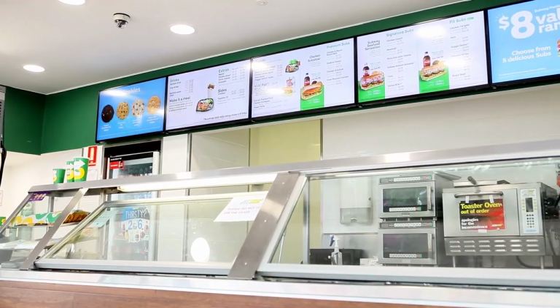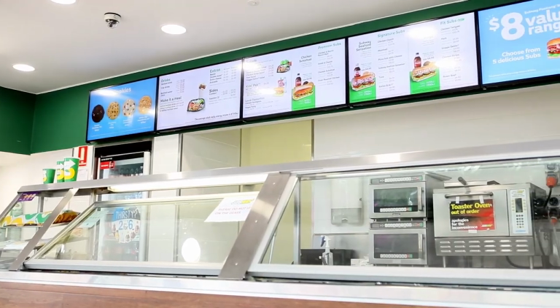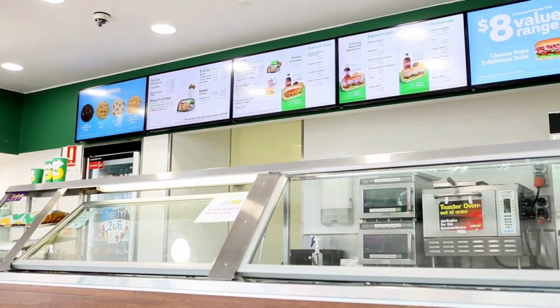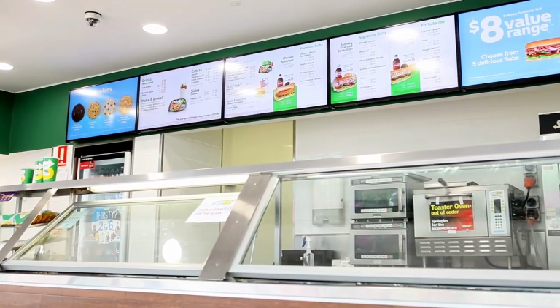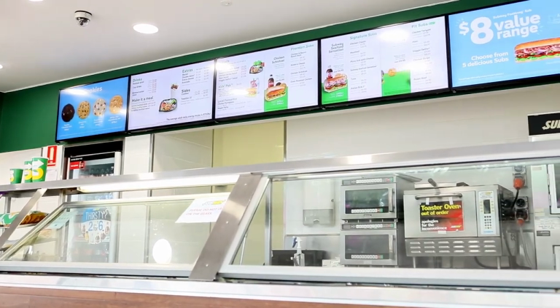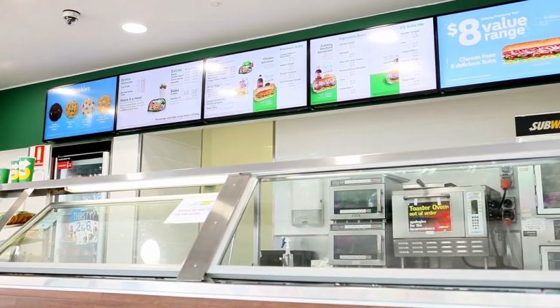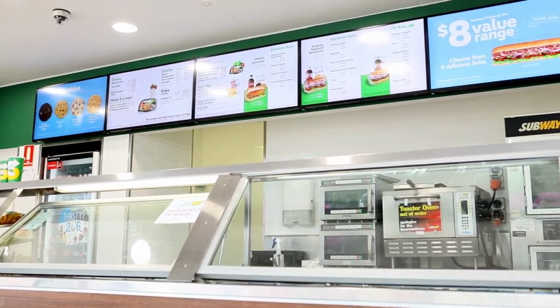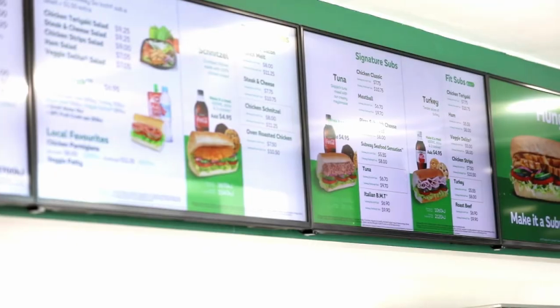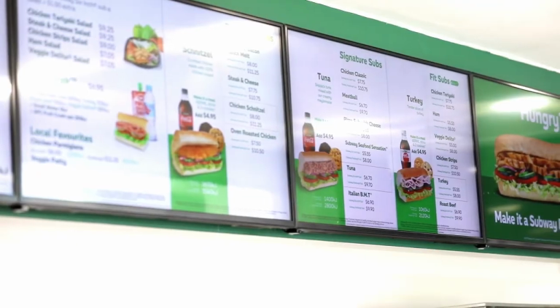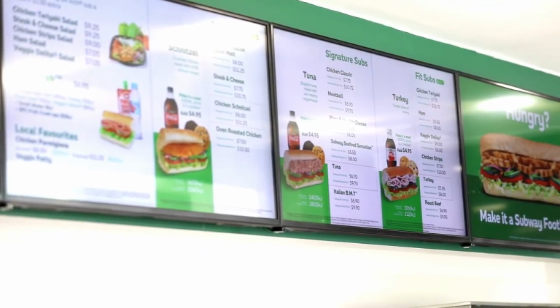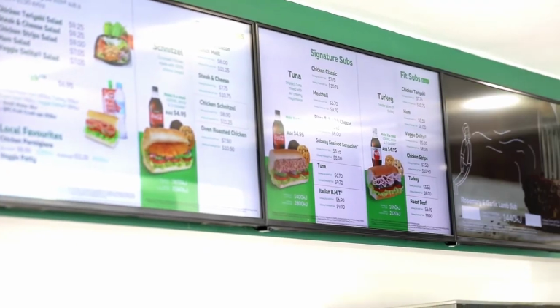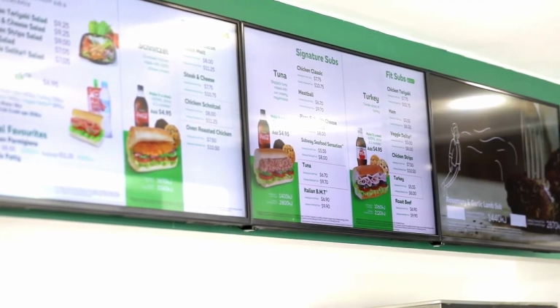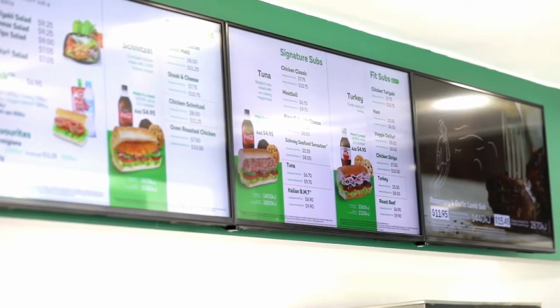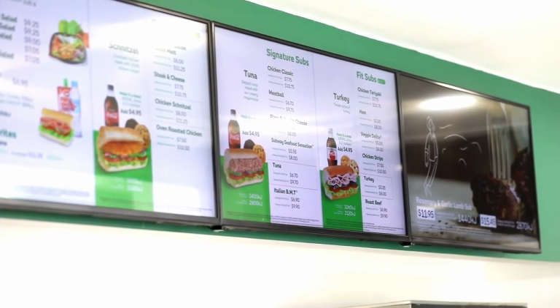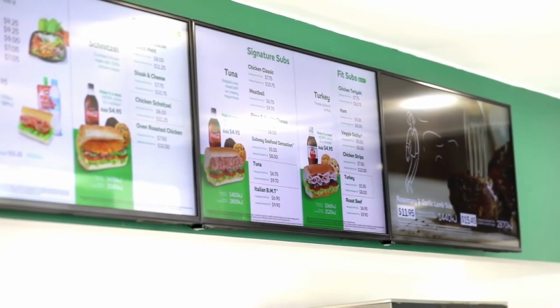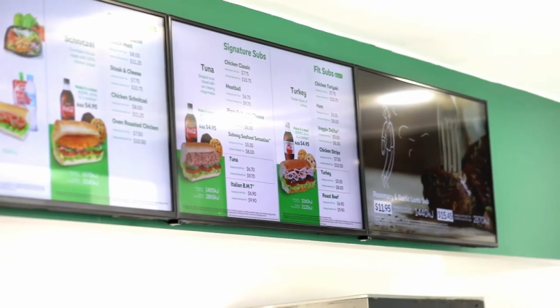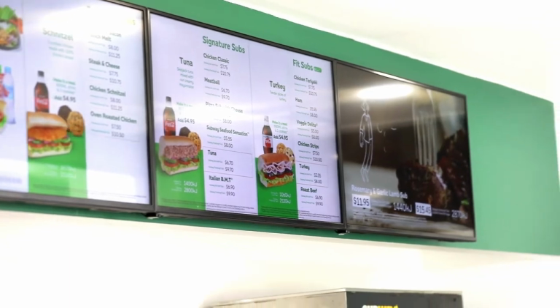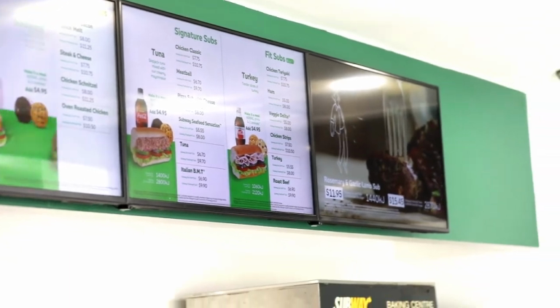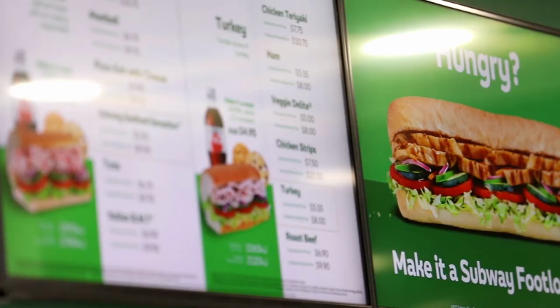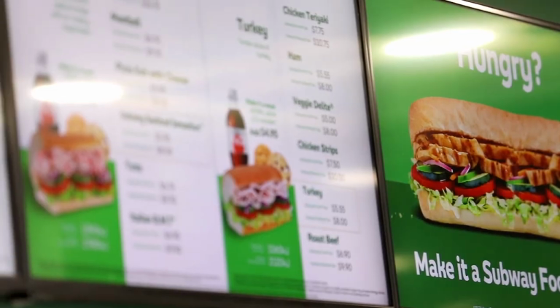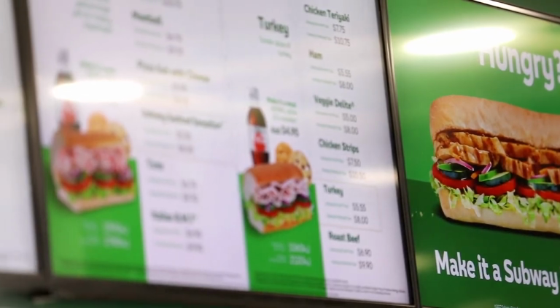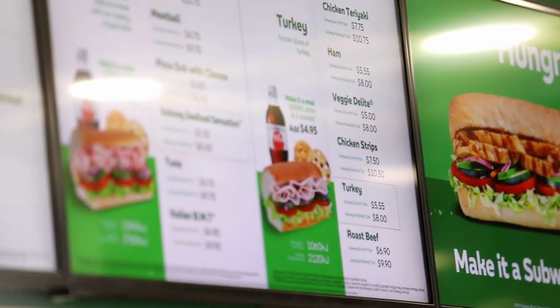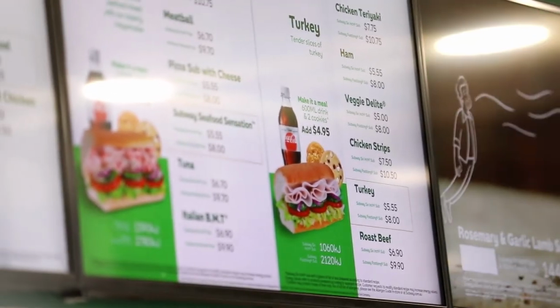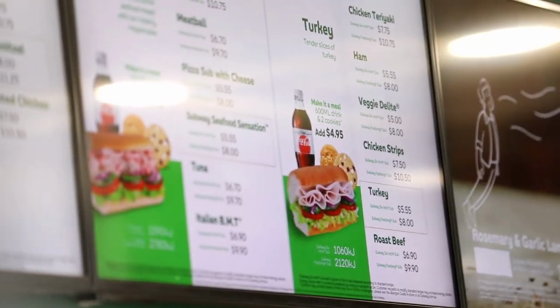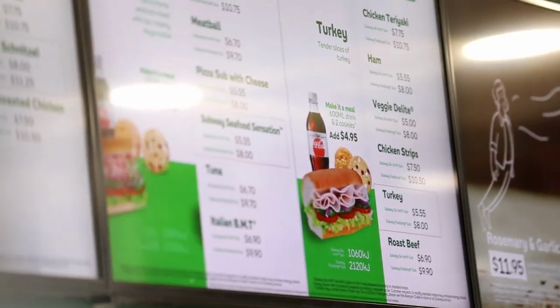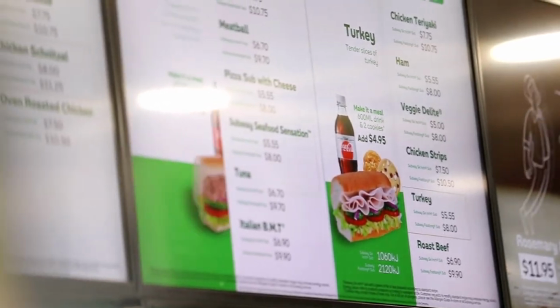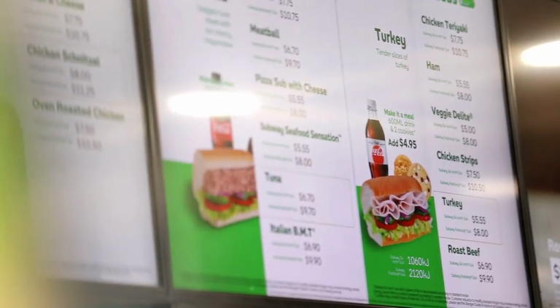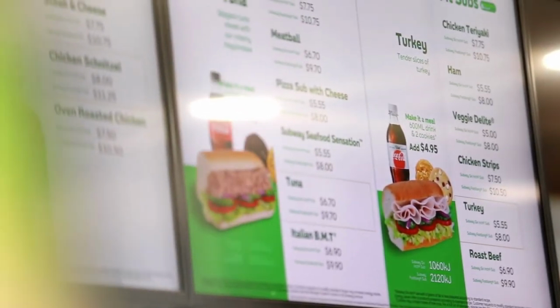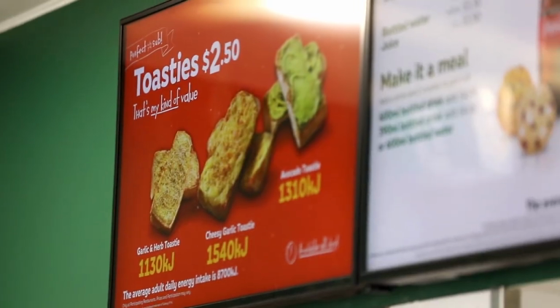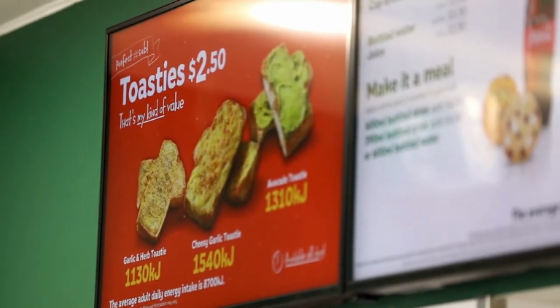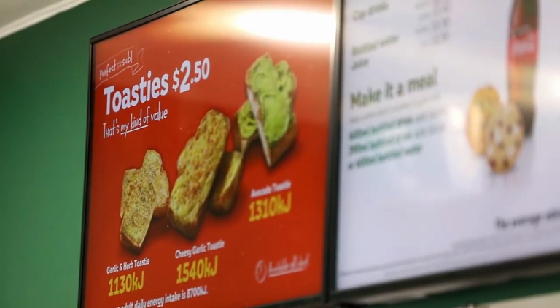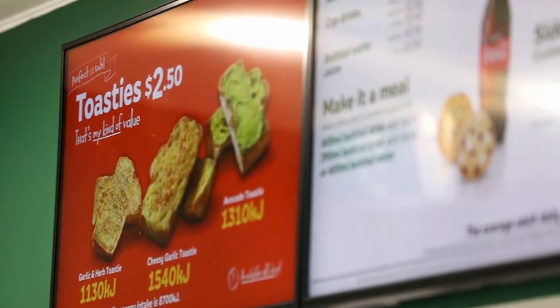This finally allows Subway head office to track the prices being used across Australia and New Zealand to determine RRP functionality.